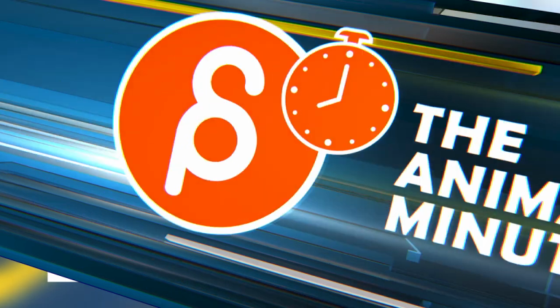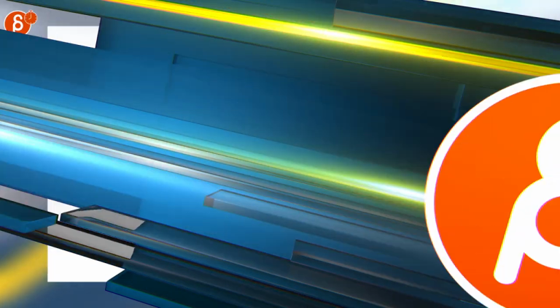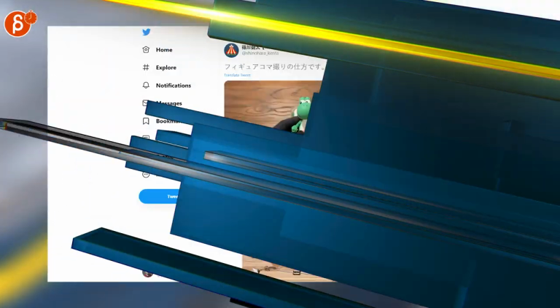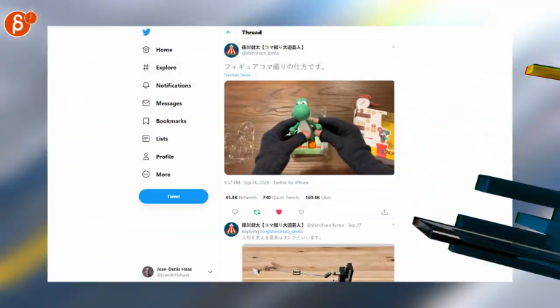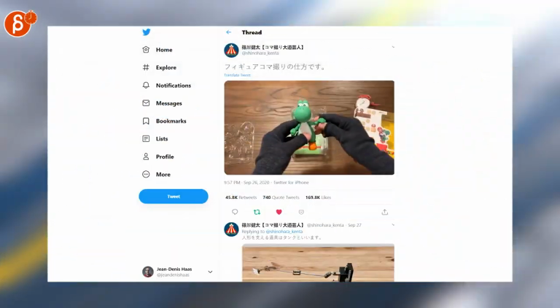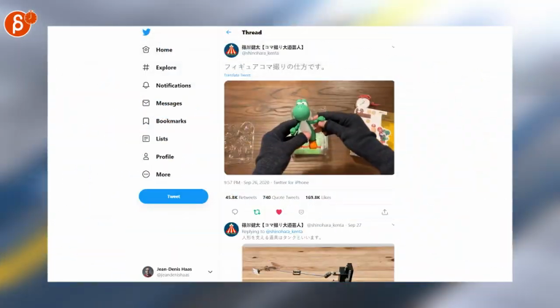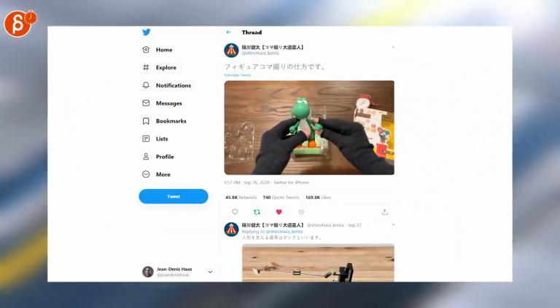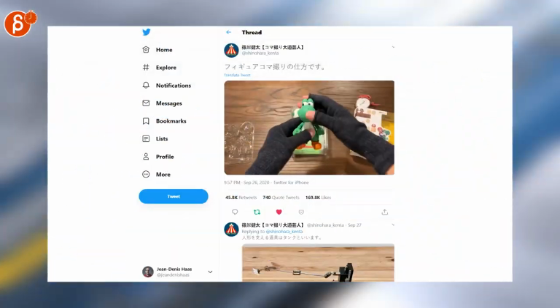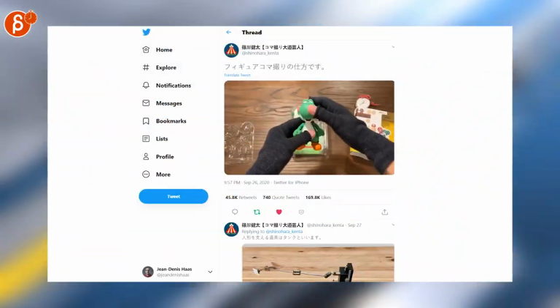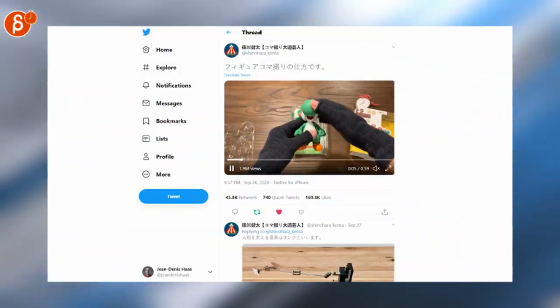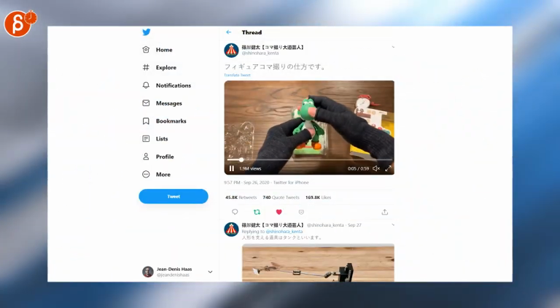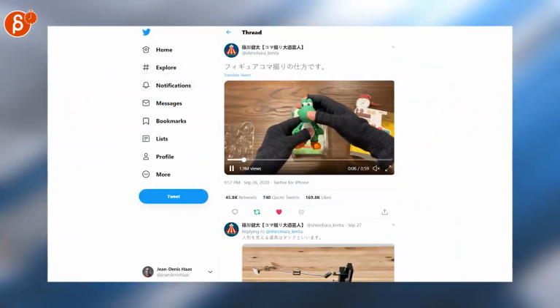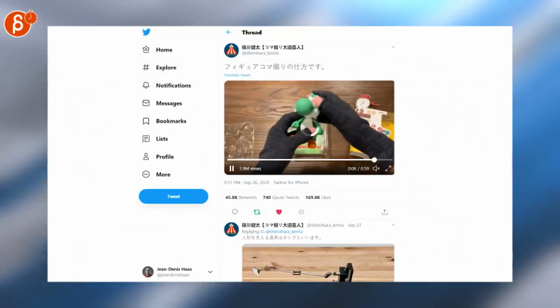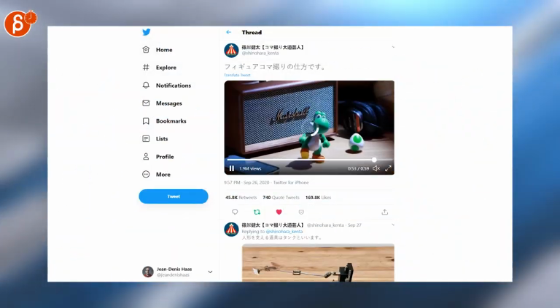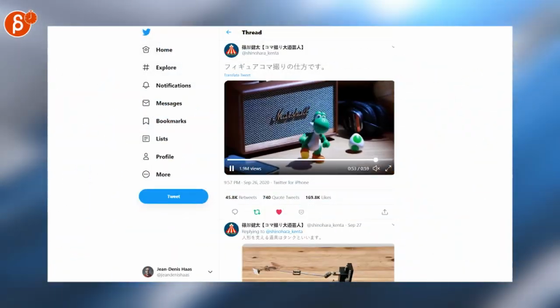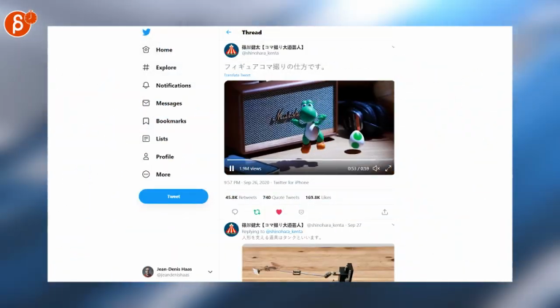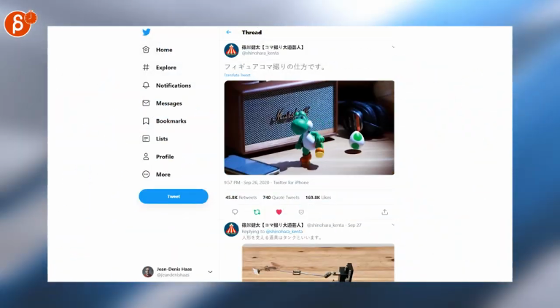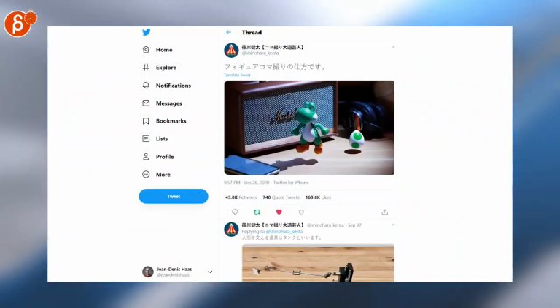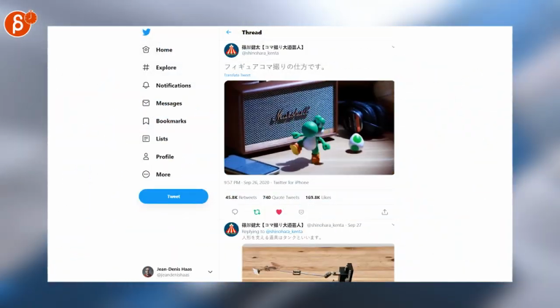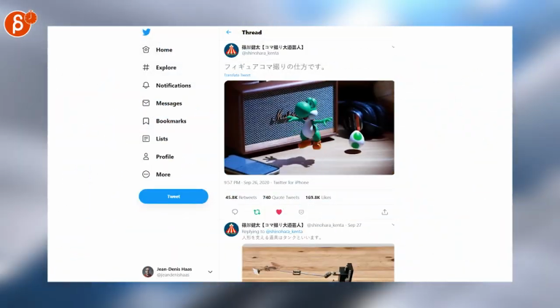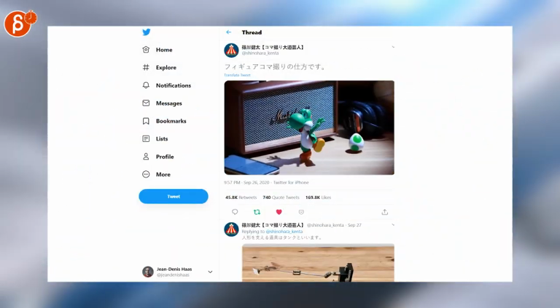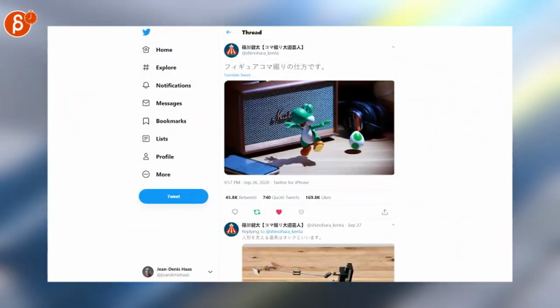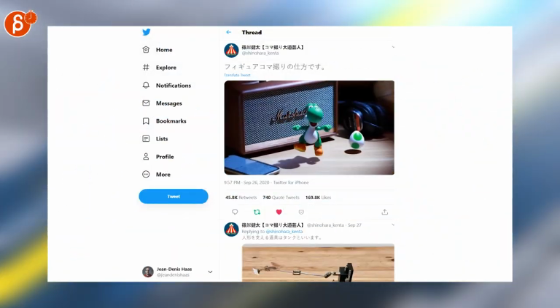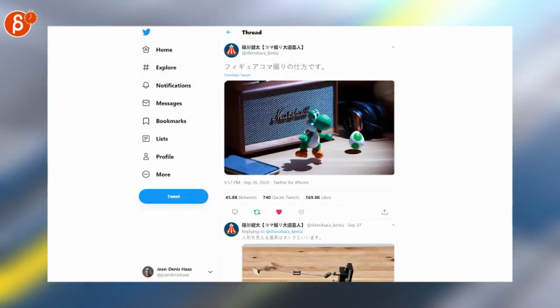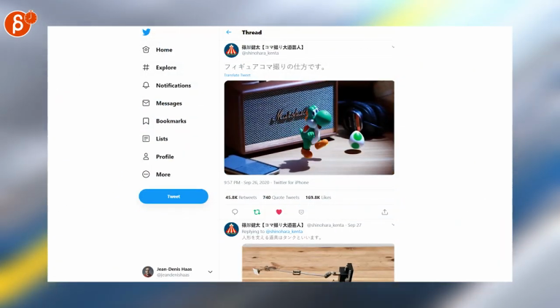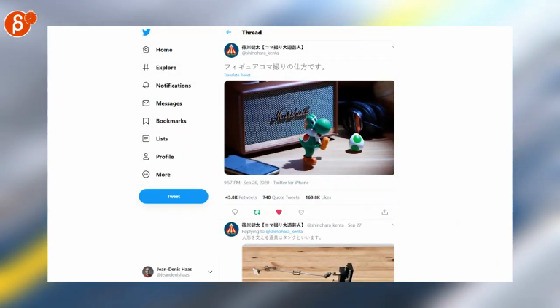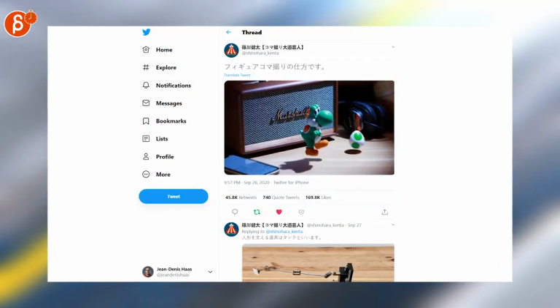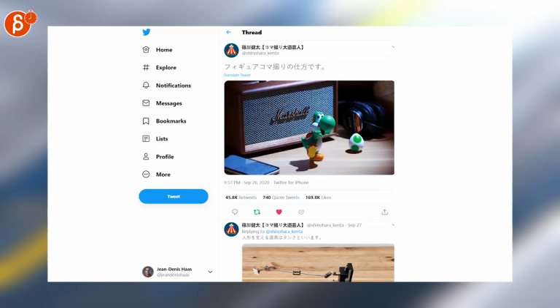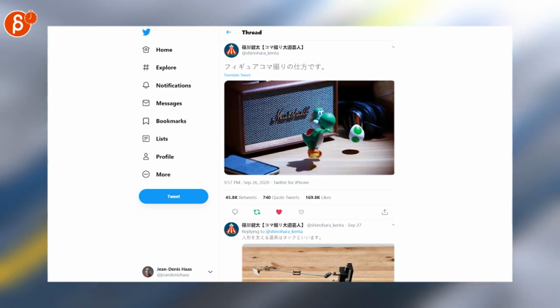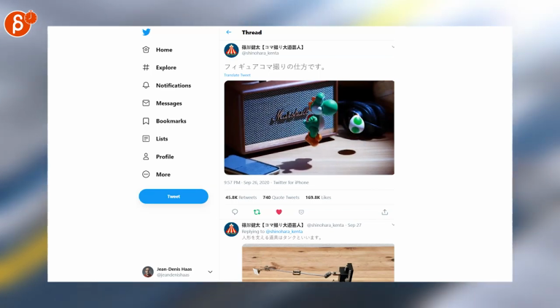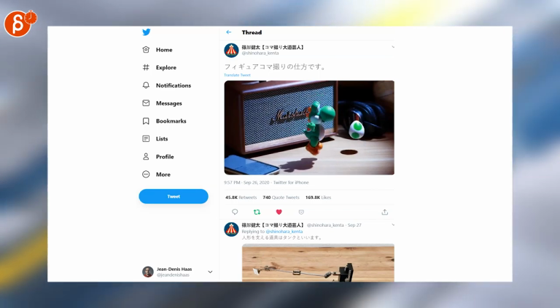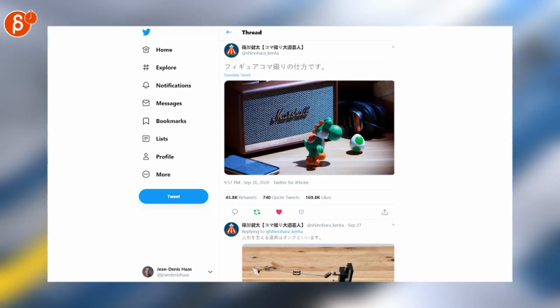This is super cool — it unpacks the toy. I'm going to actually fast forward so you can see this. Super cool stop motion. I love this — so cute.